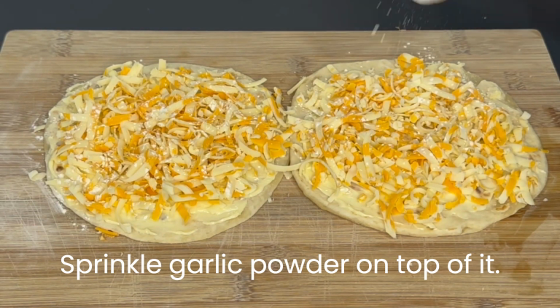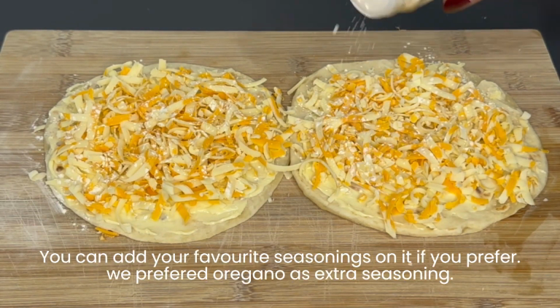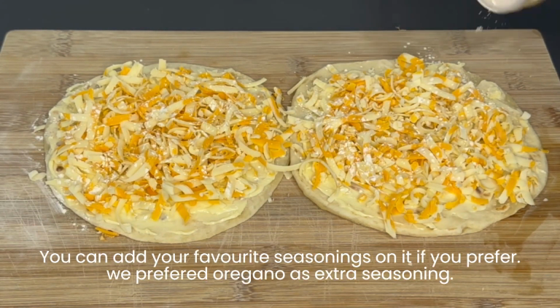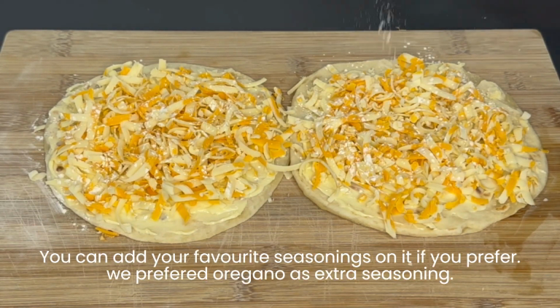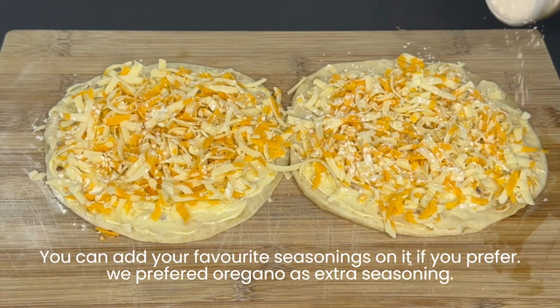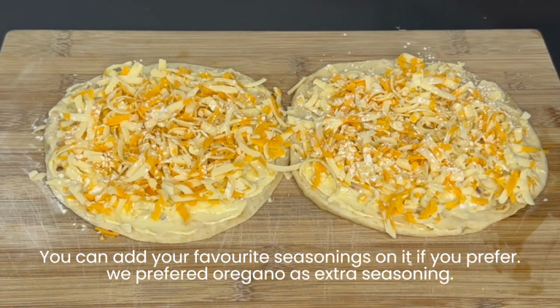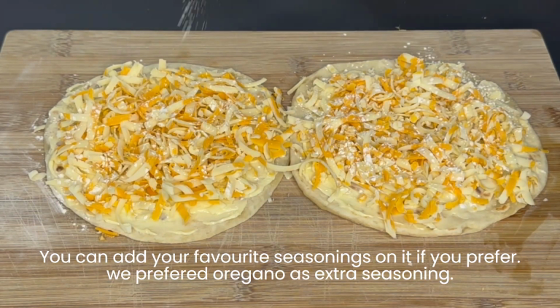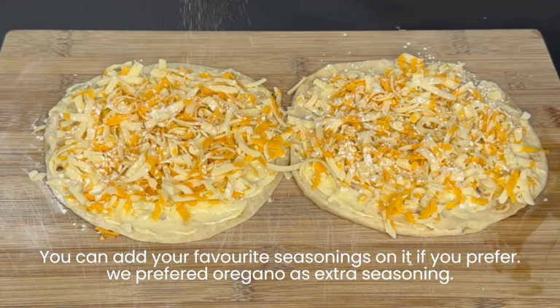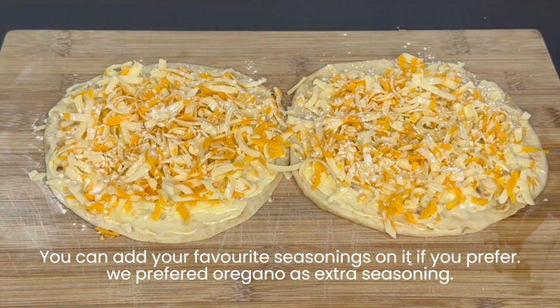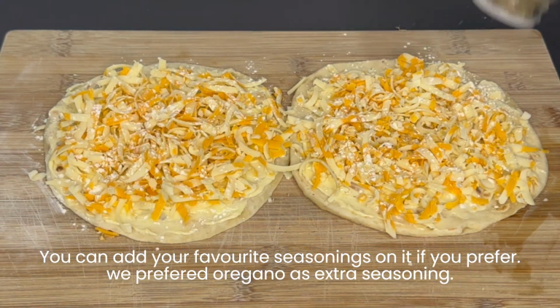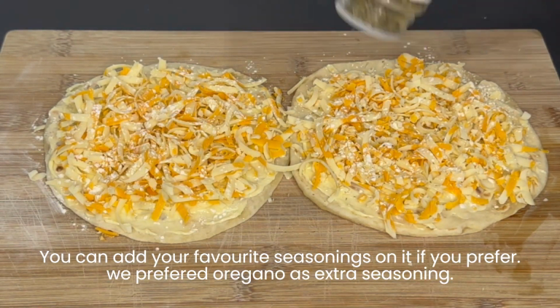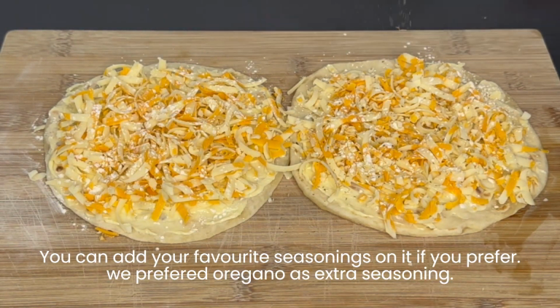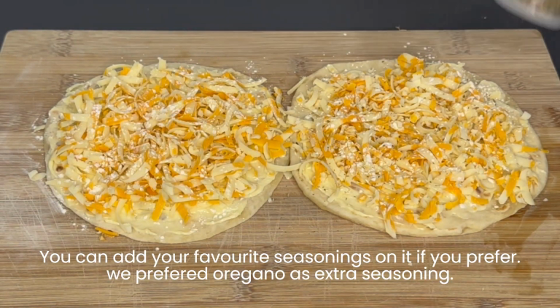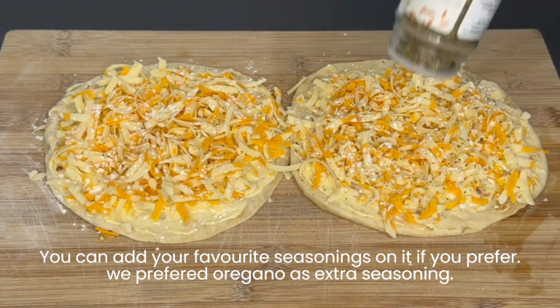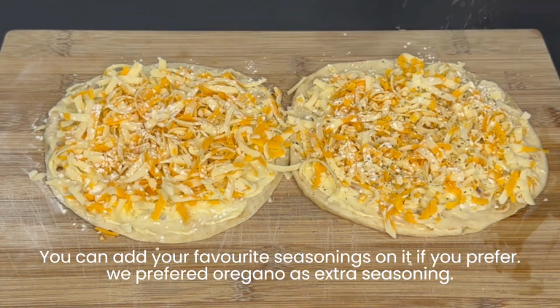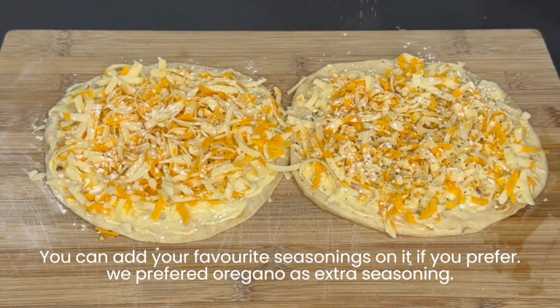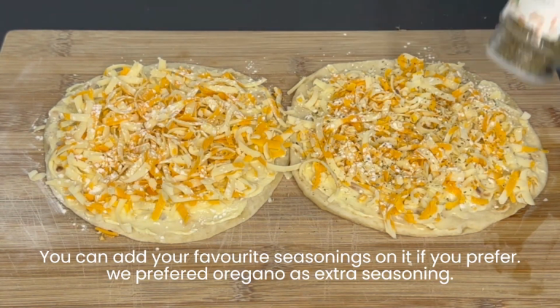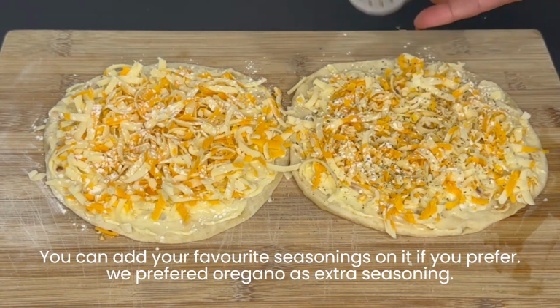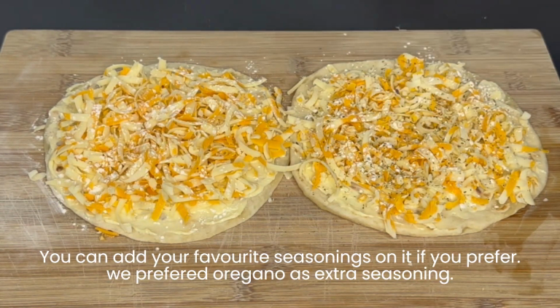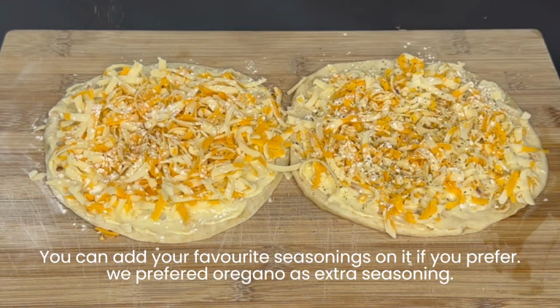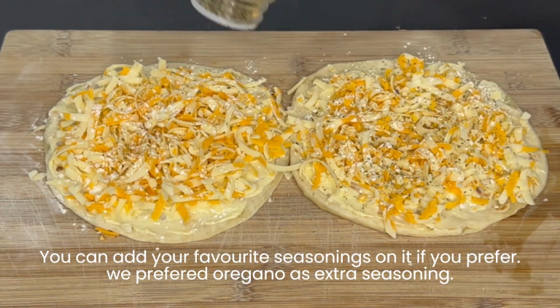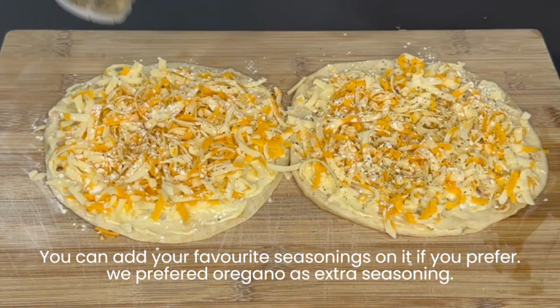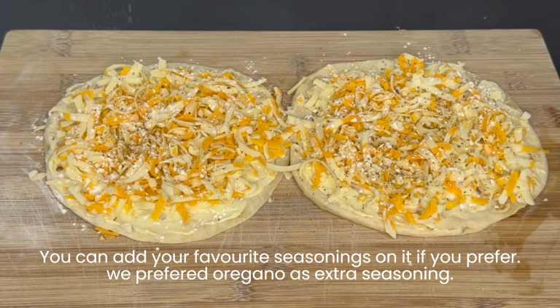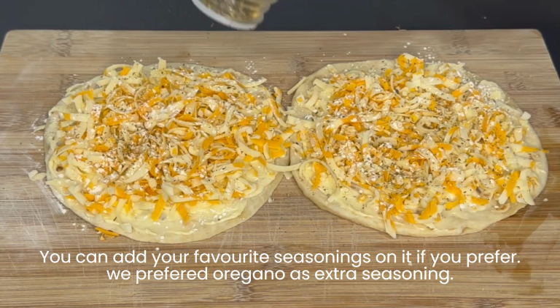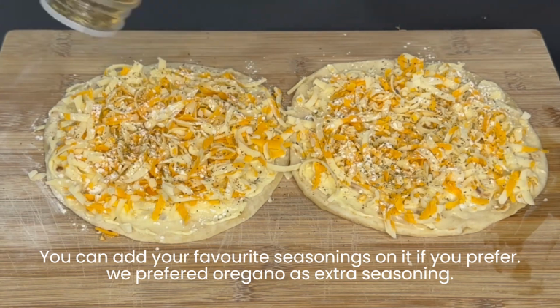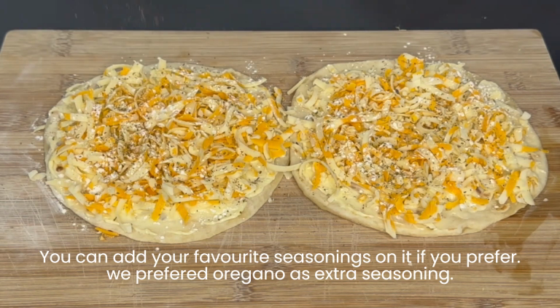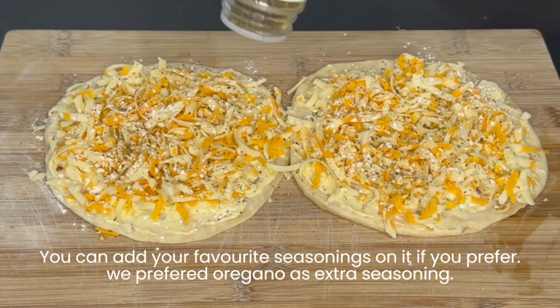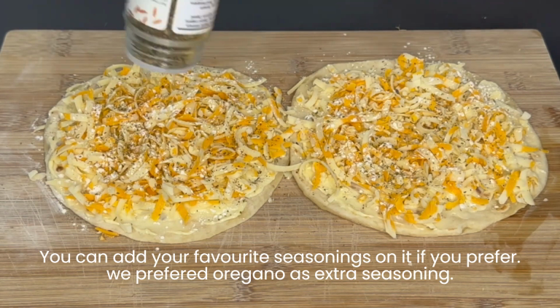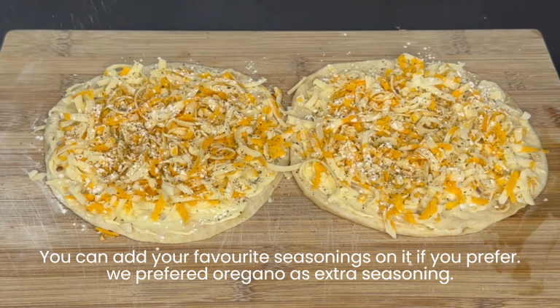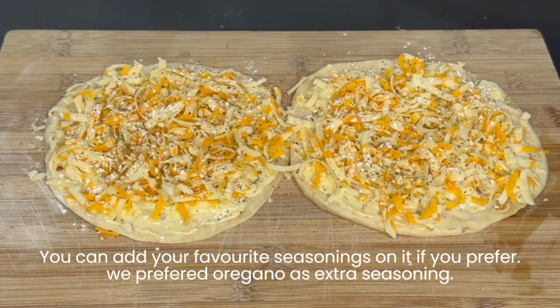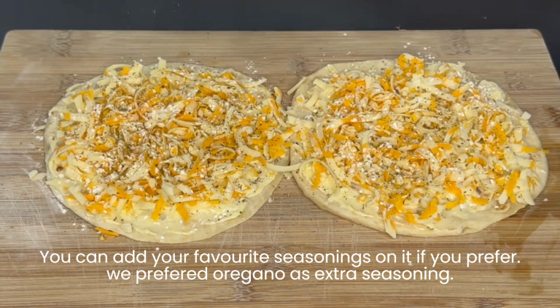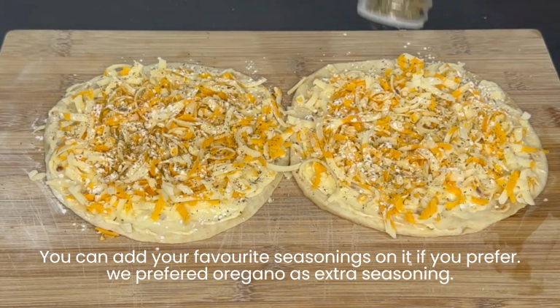You can add your favorite seasonings if you prefer. We prefer oregano as an extra seasoning.